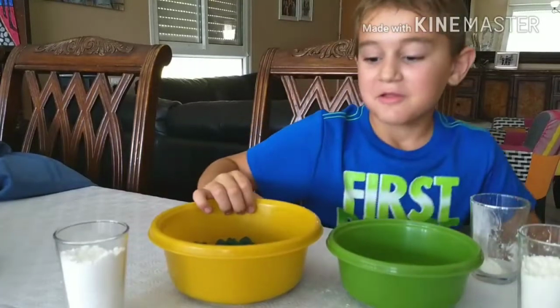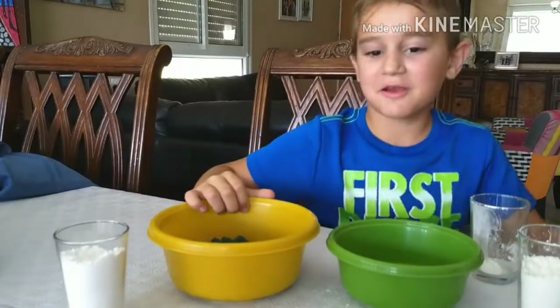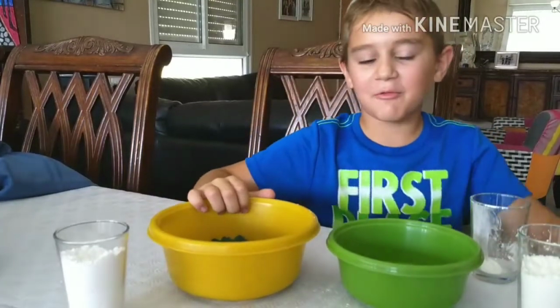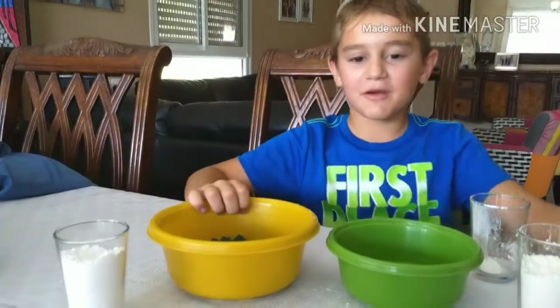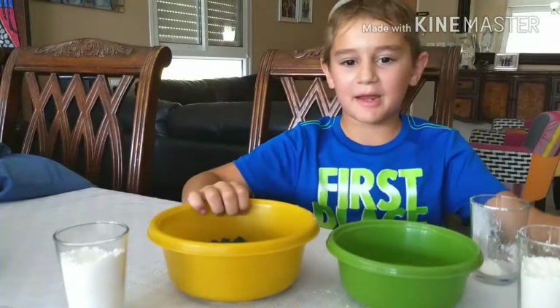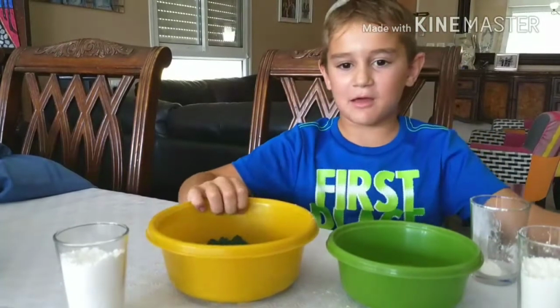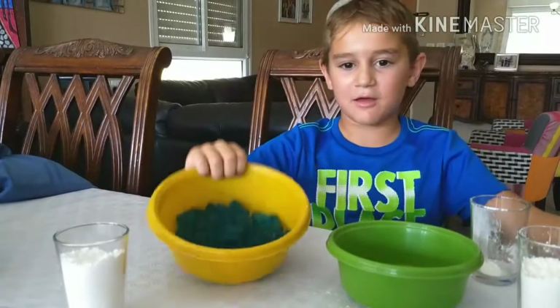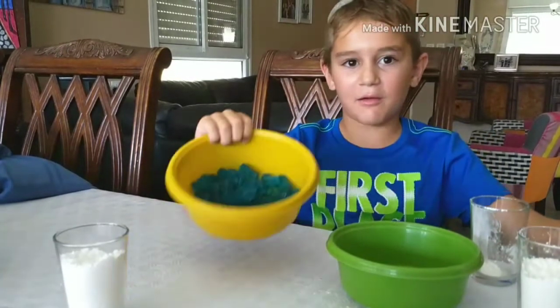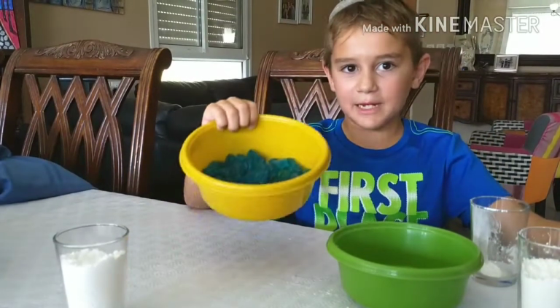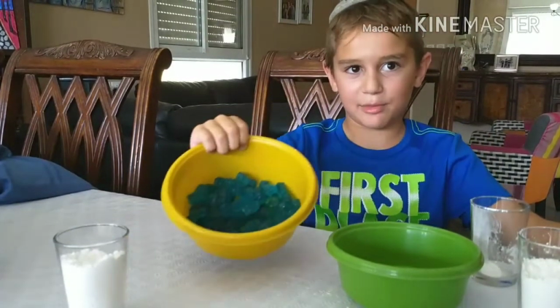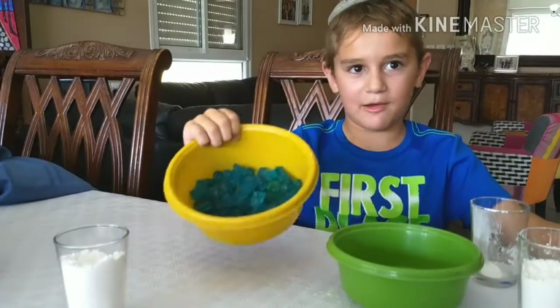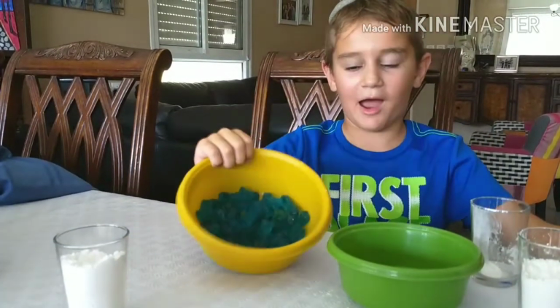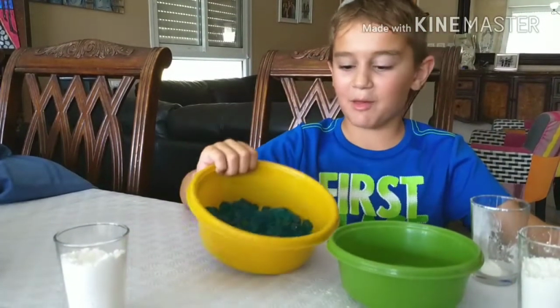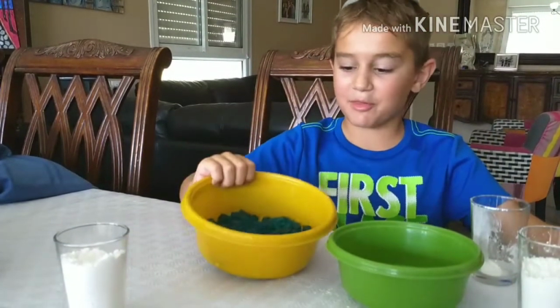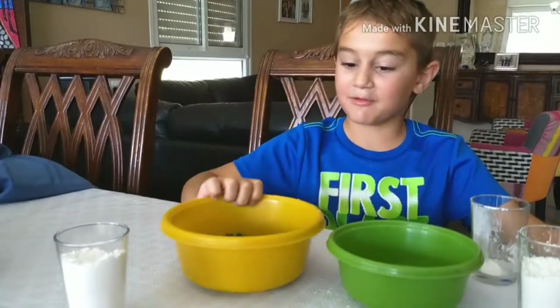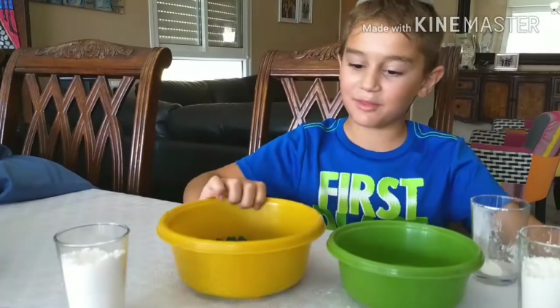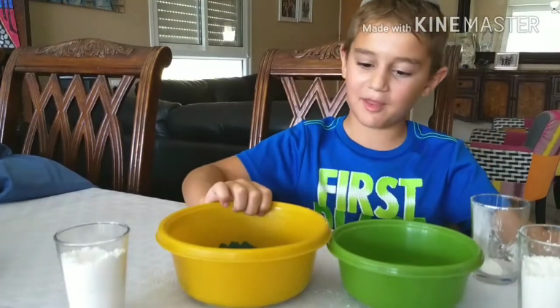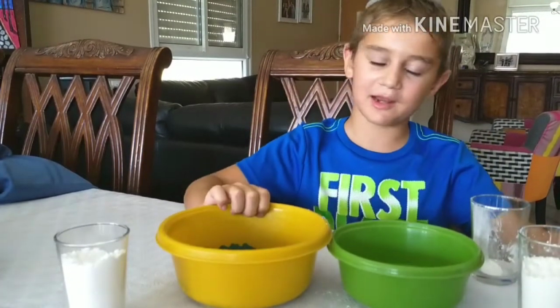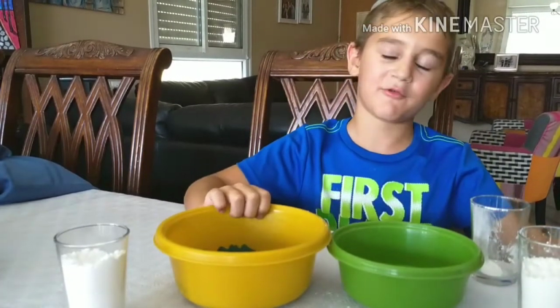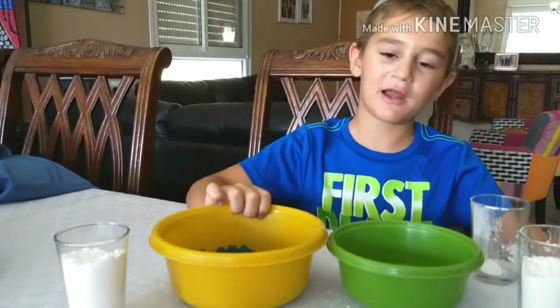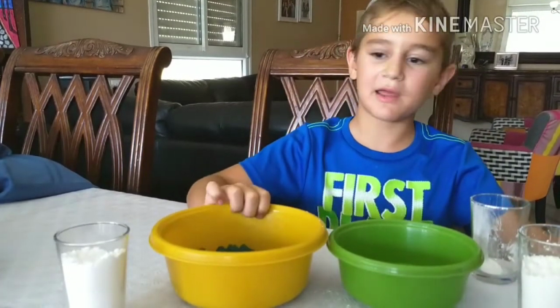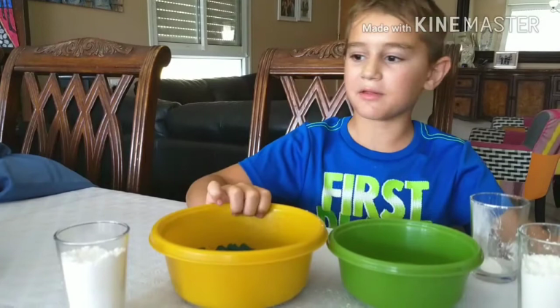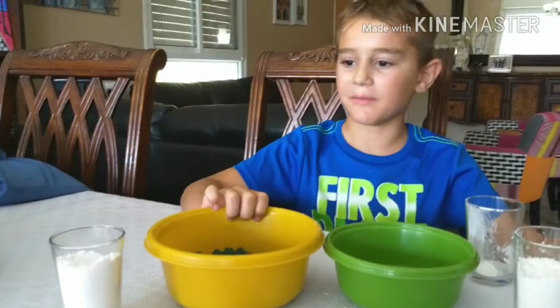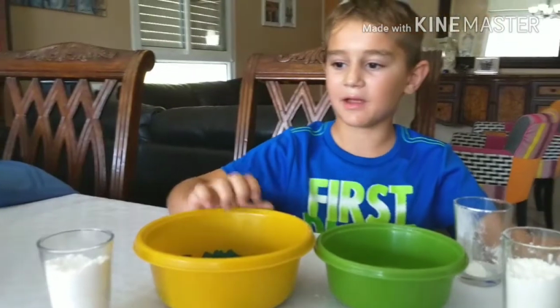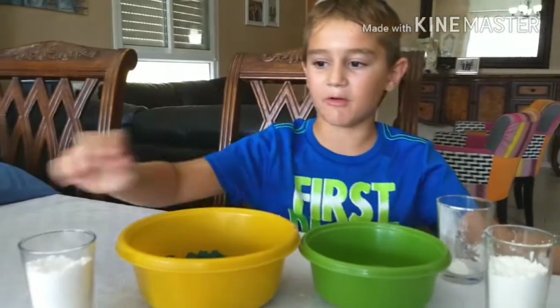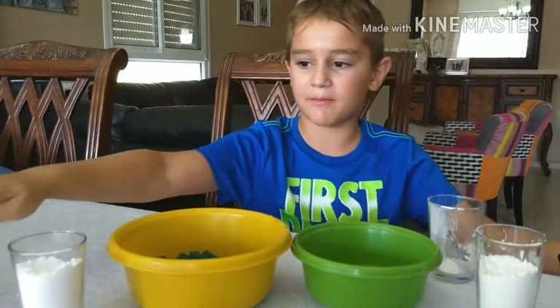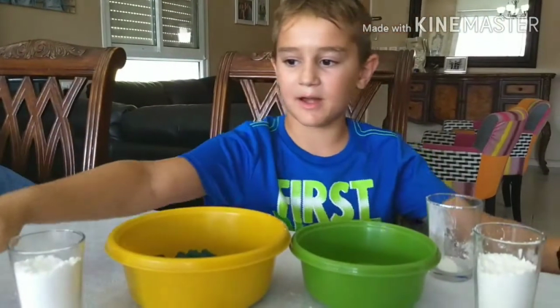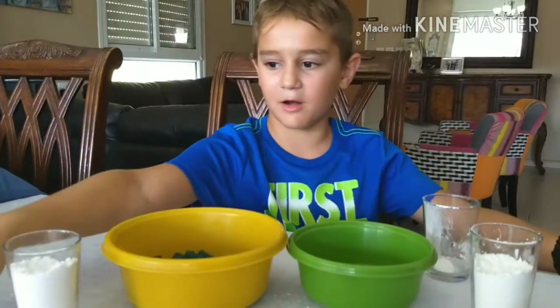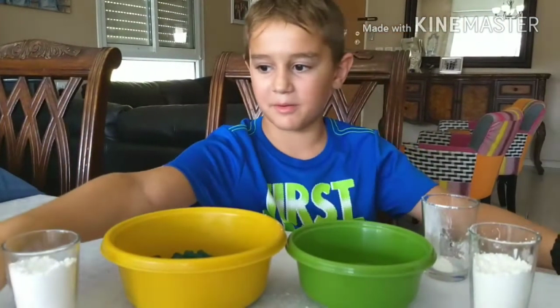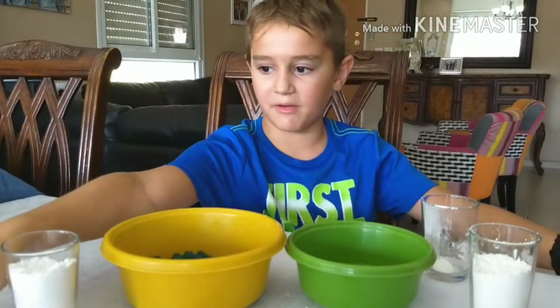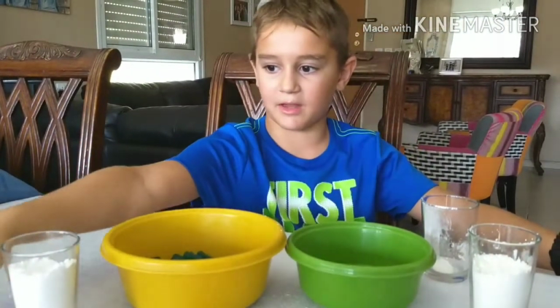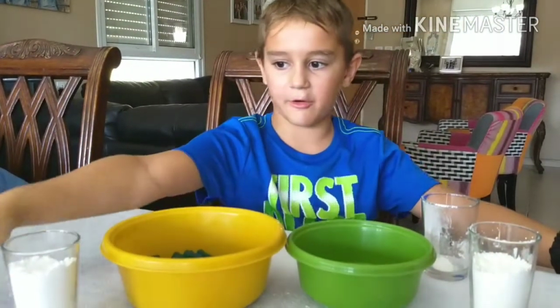Today we're going to make gummy slime. This is actually really easy to make — I already made a little bit right there.